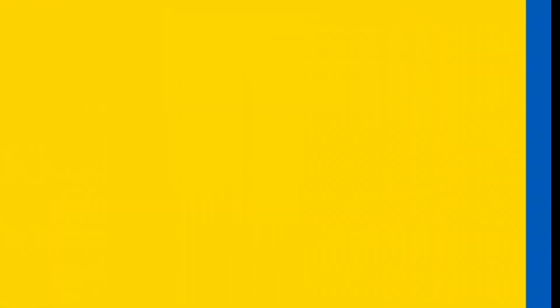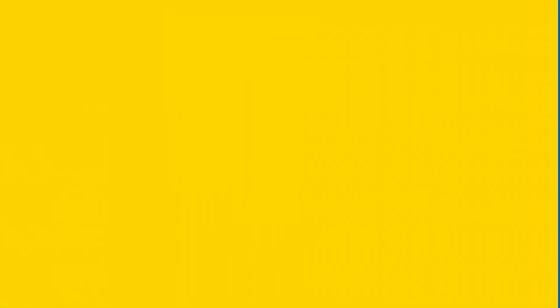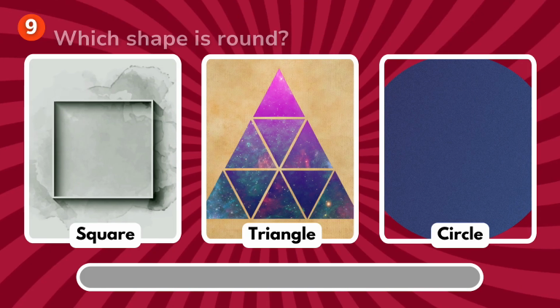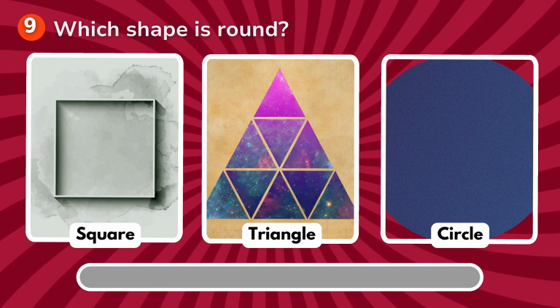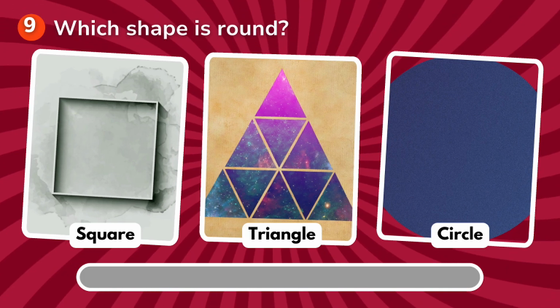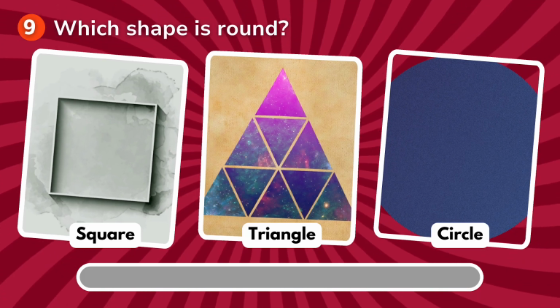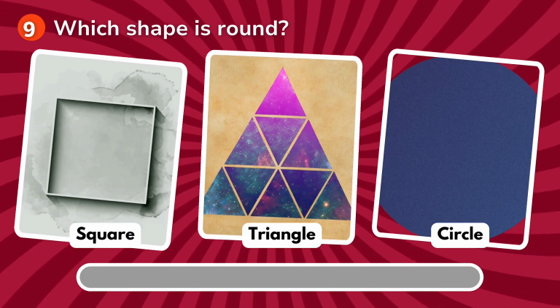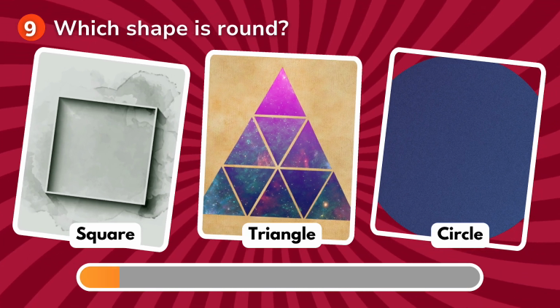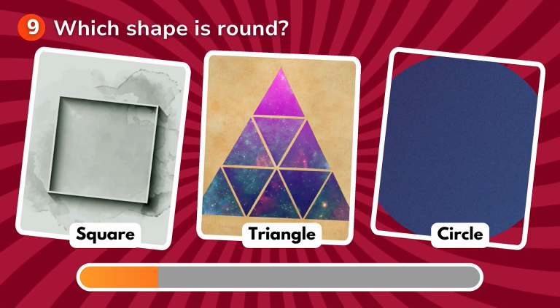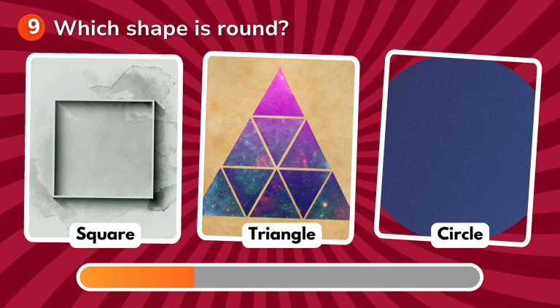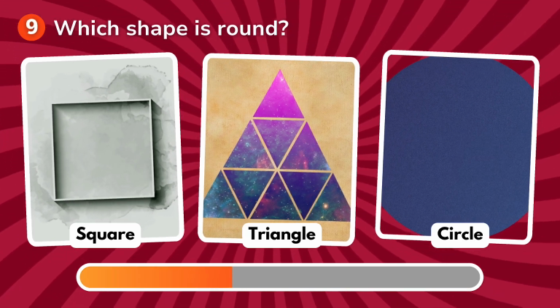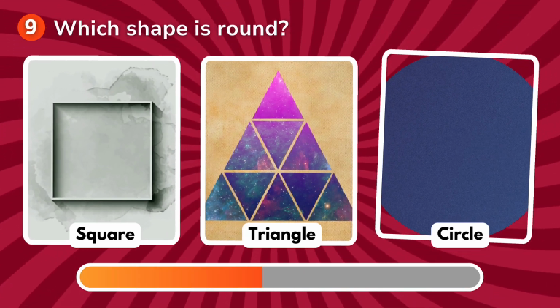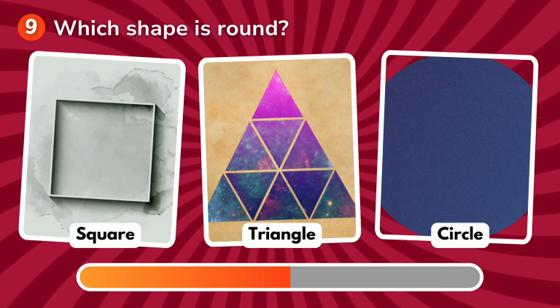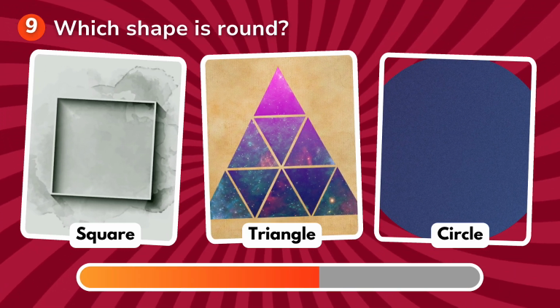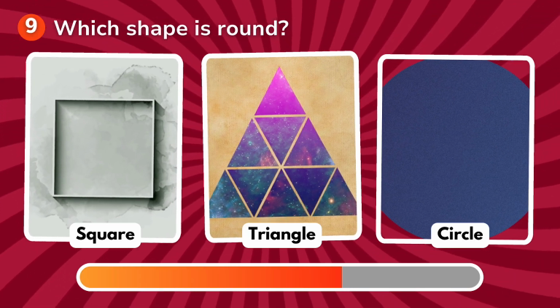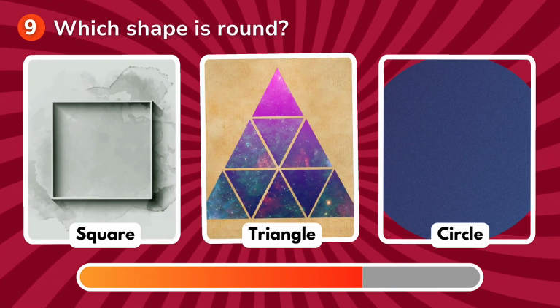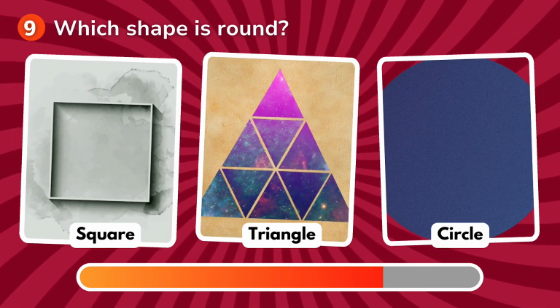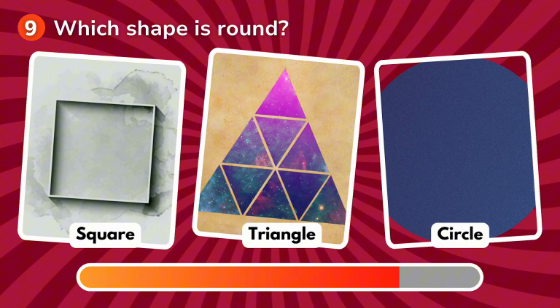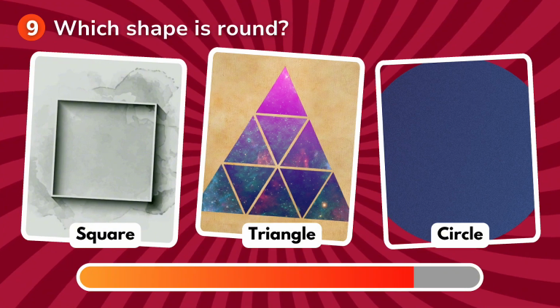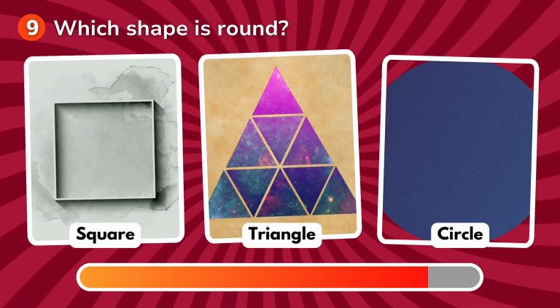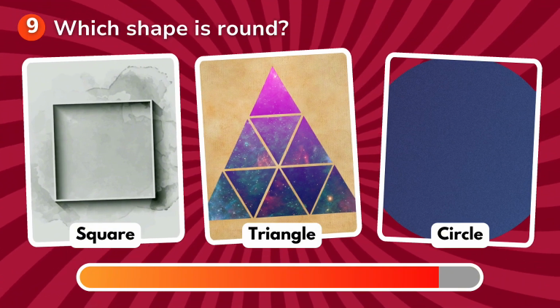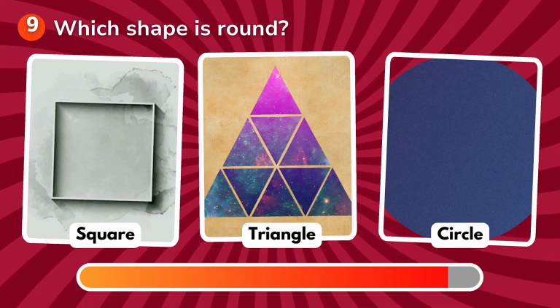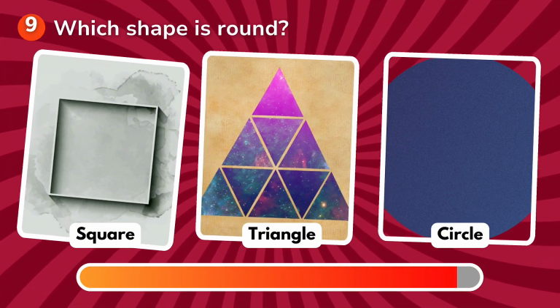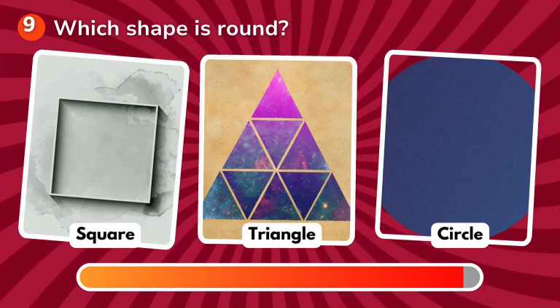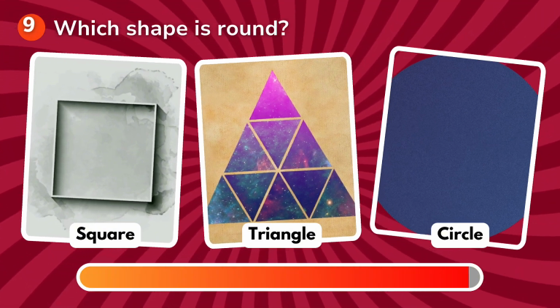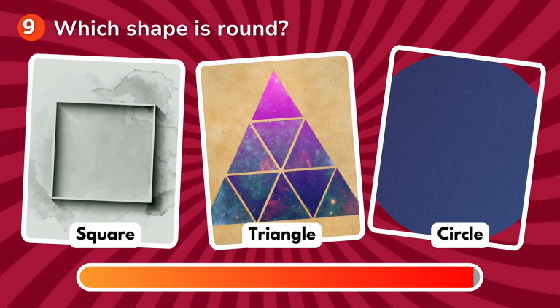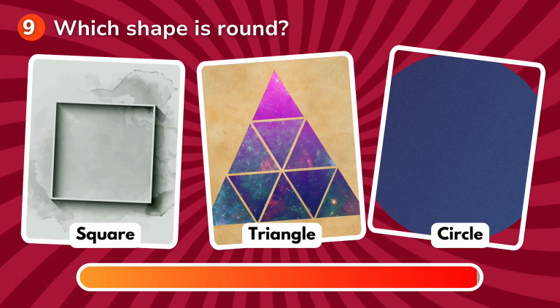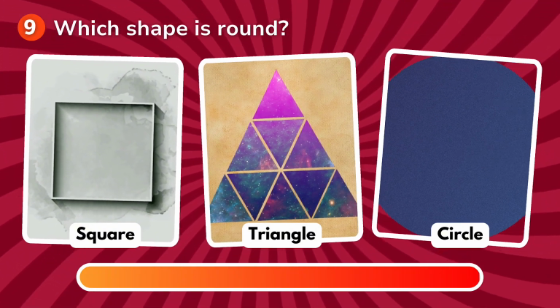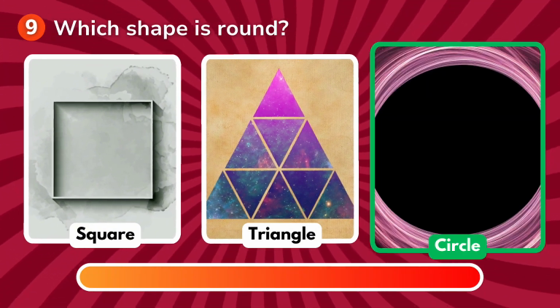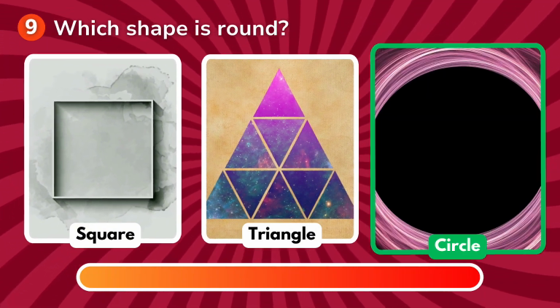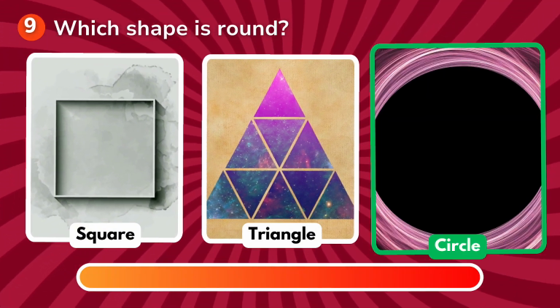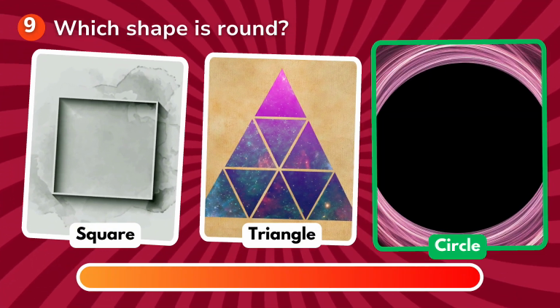Which shape is round? Is it a square, a triangle, a circle? The correct answer is circle!